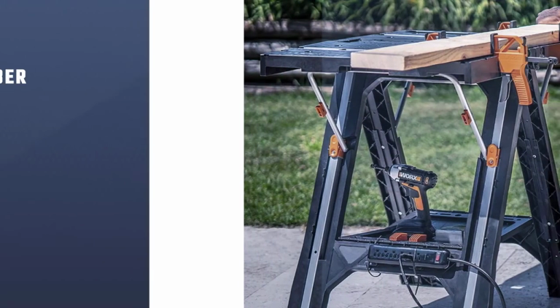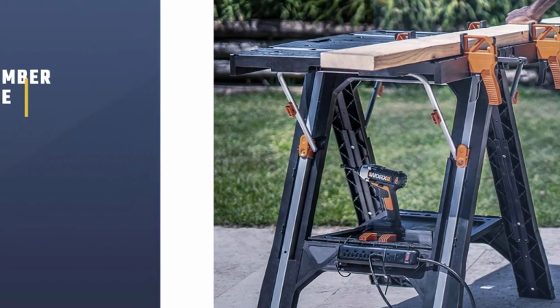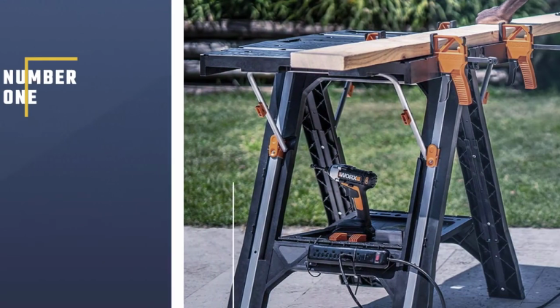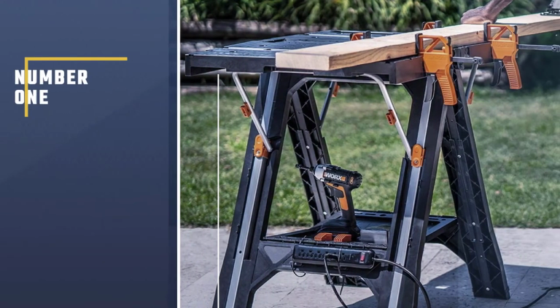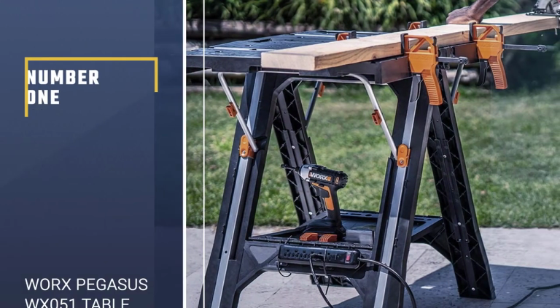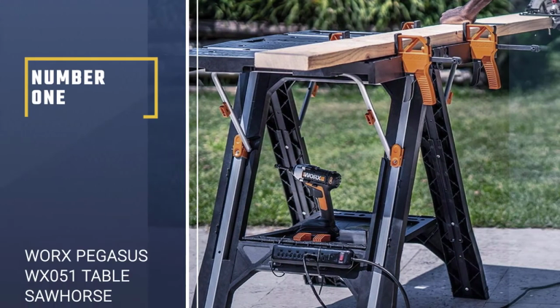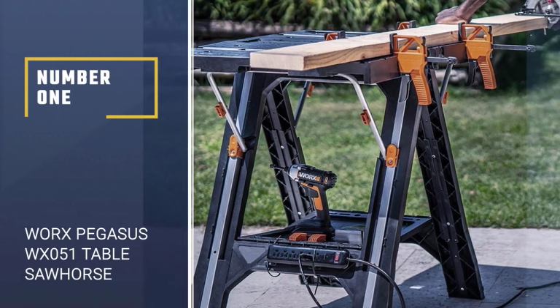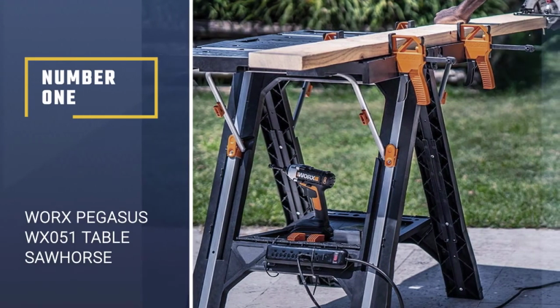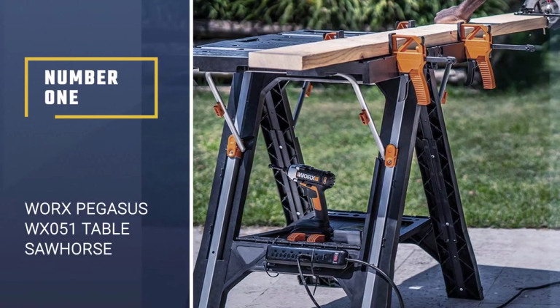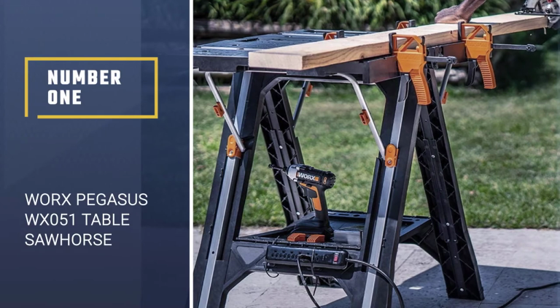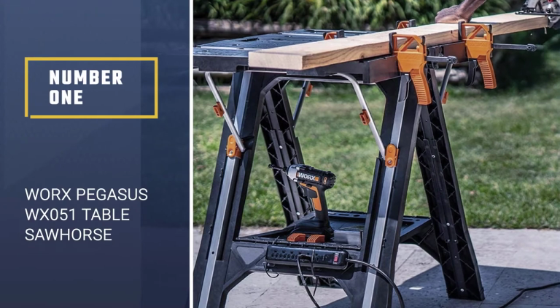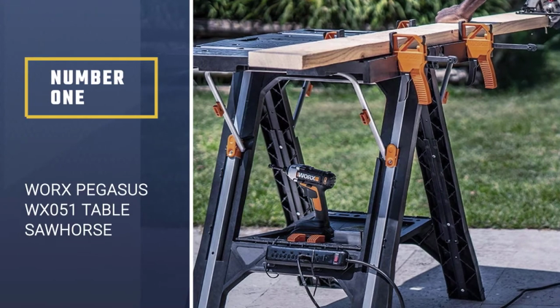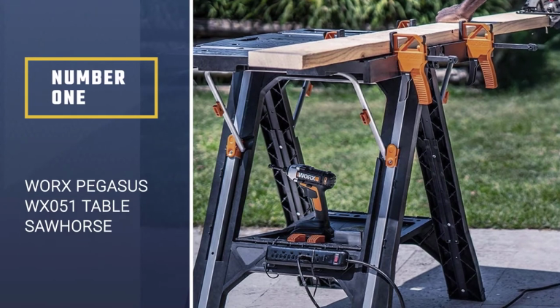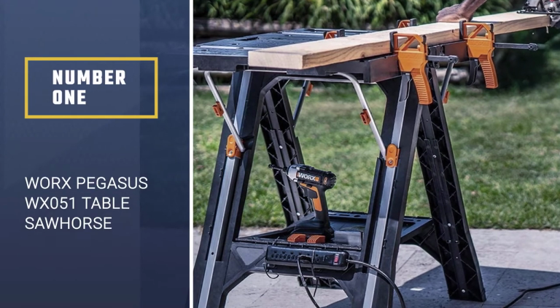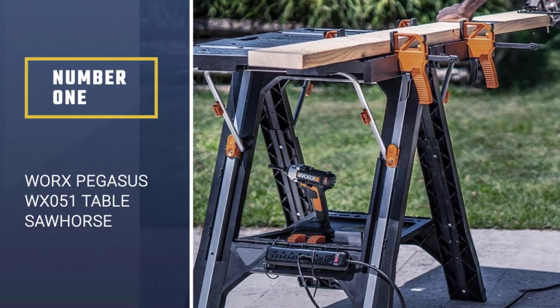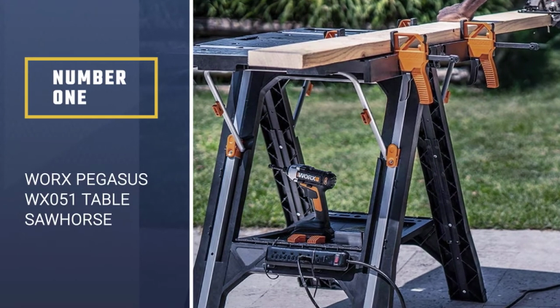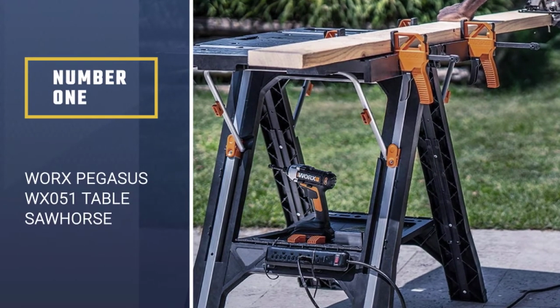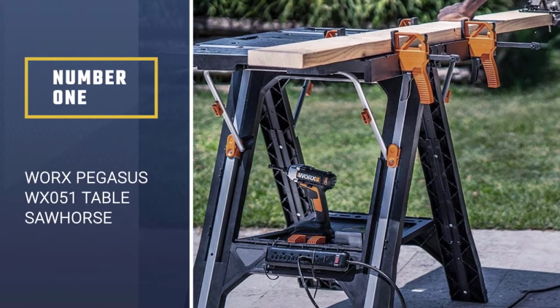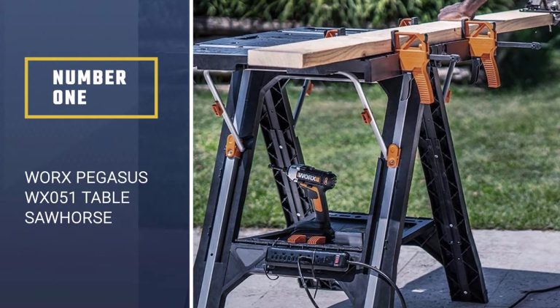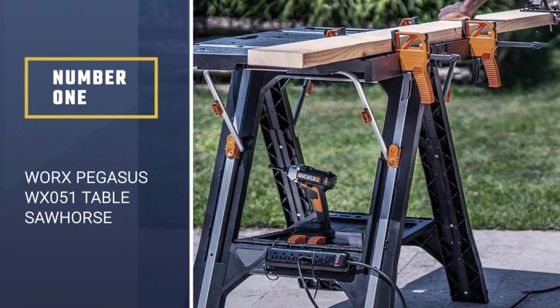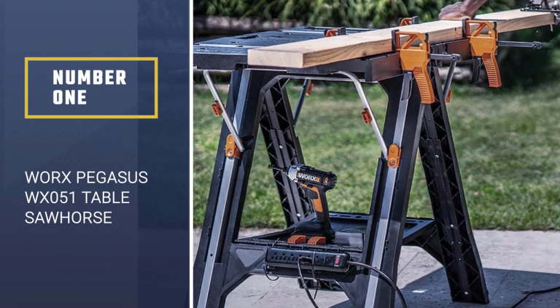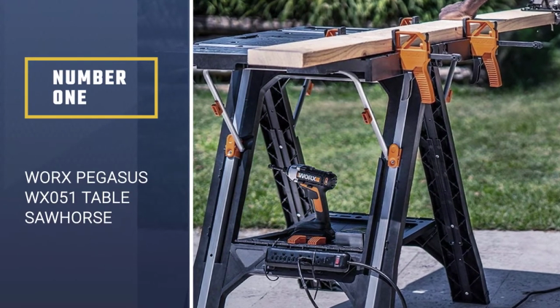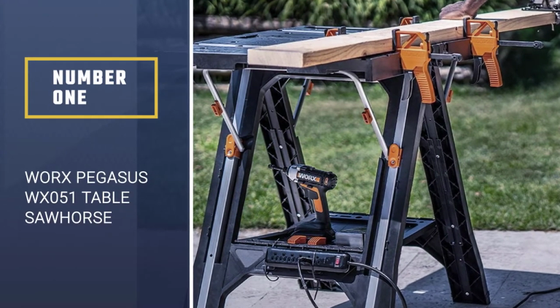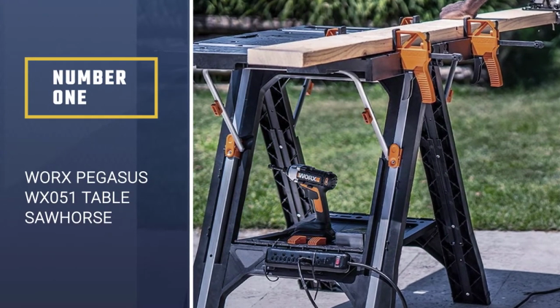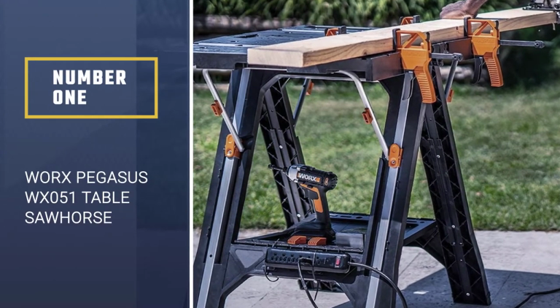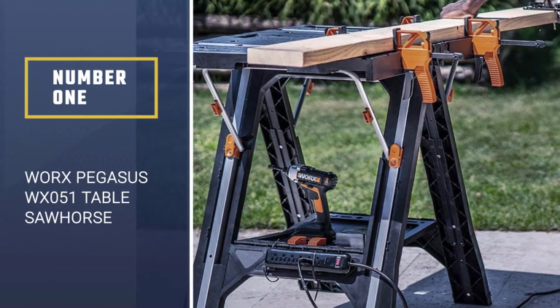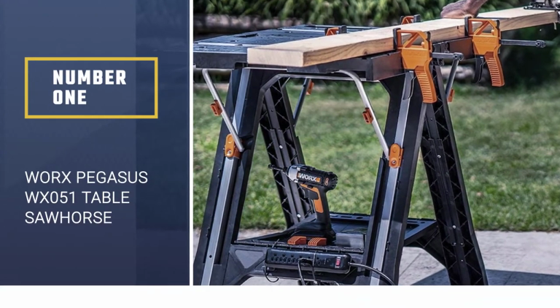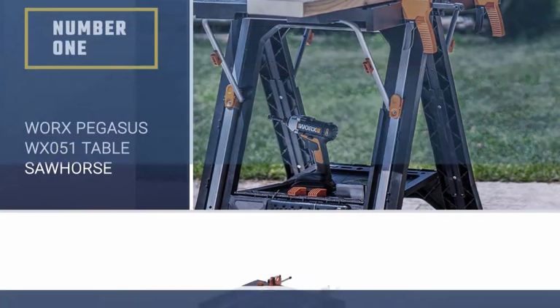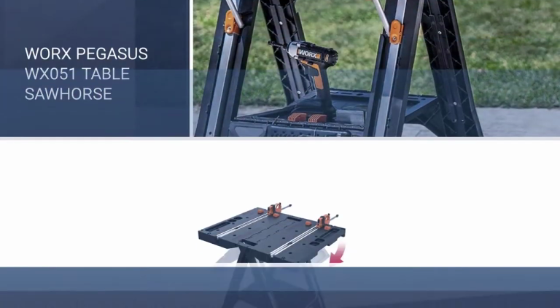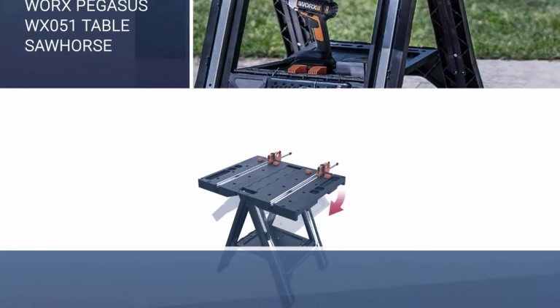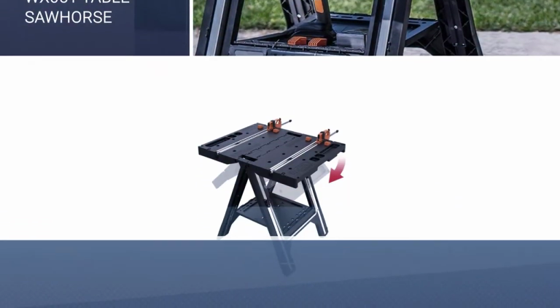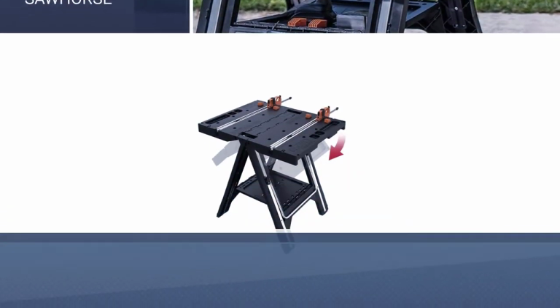Number 1. WORX PEGASUS WX051 multi-function work table and sawhorse.